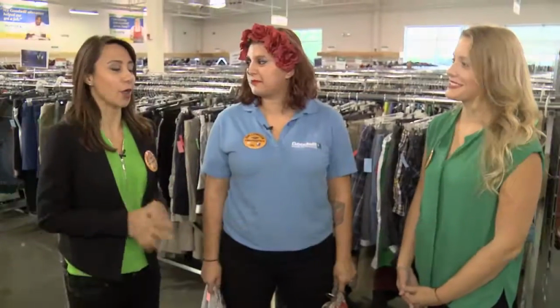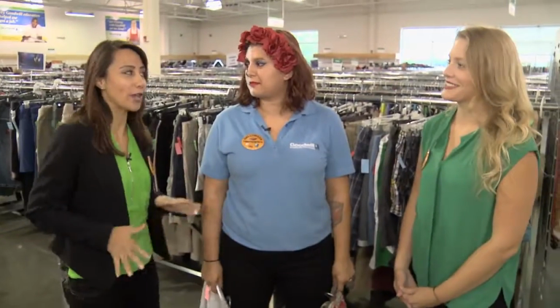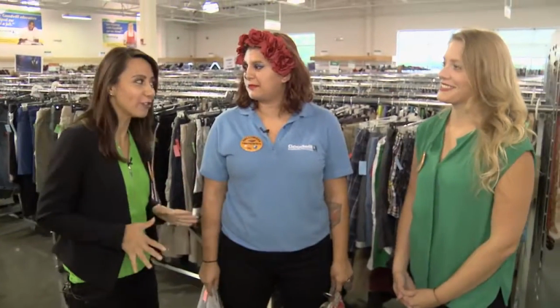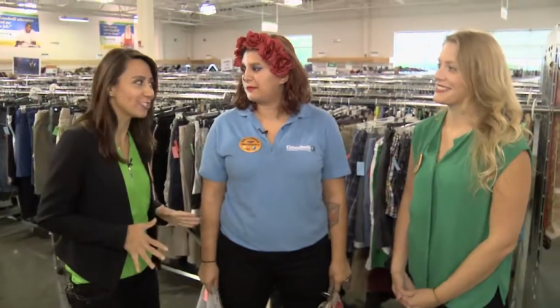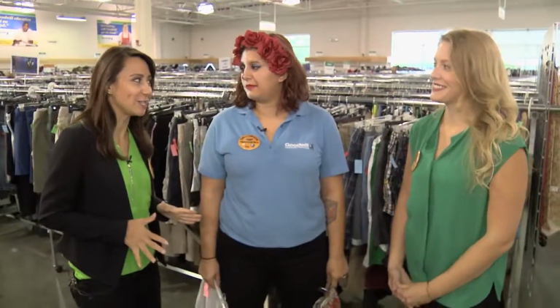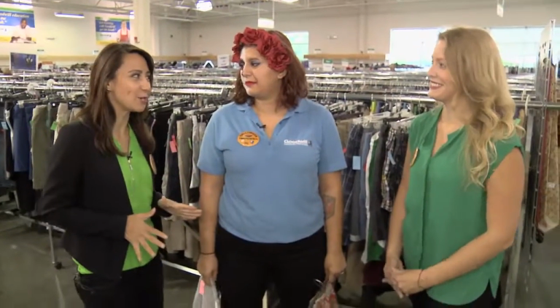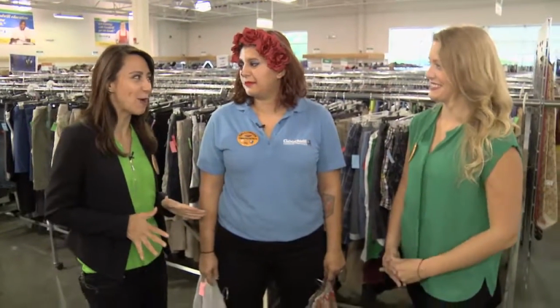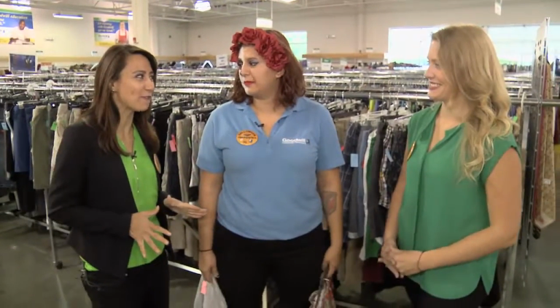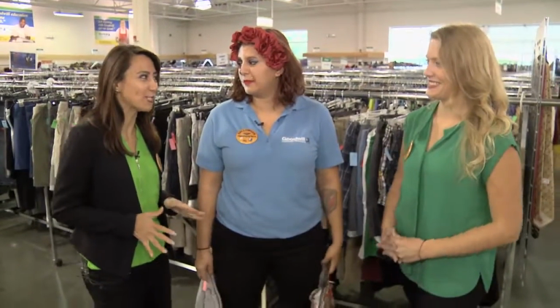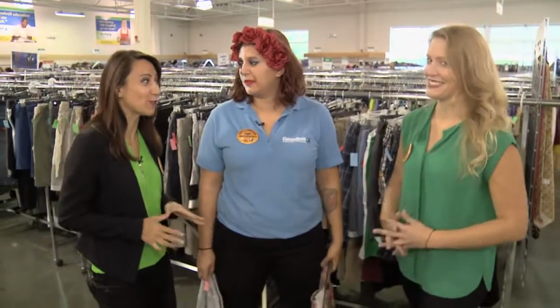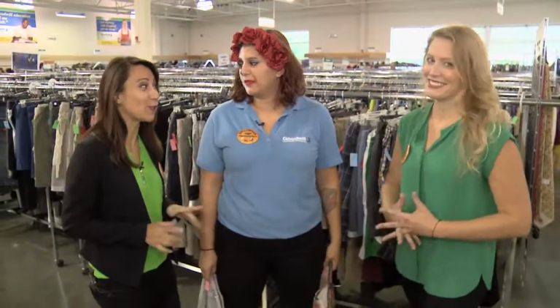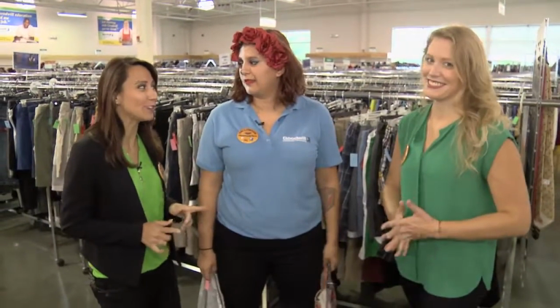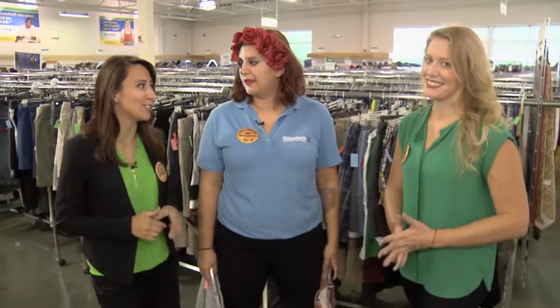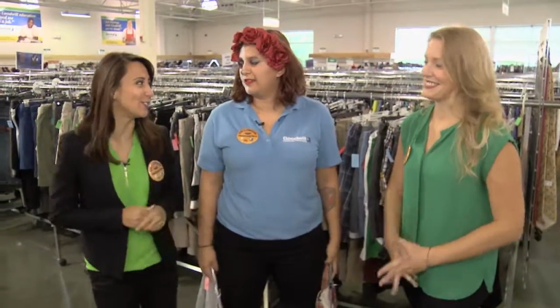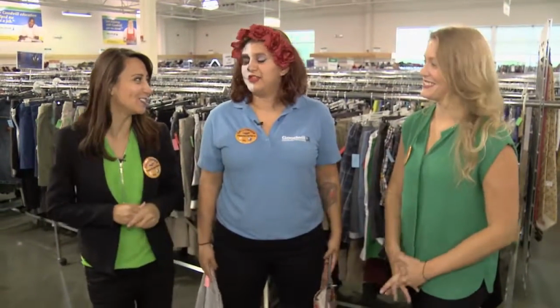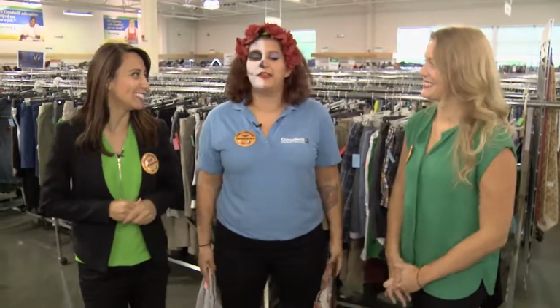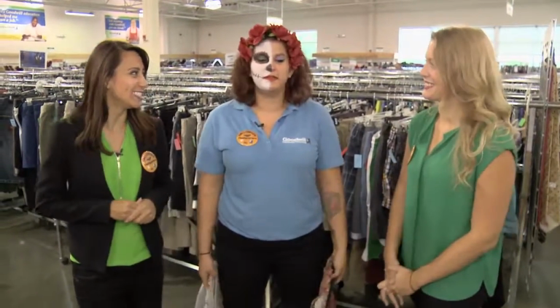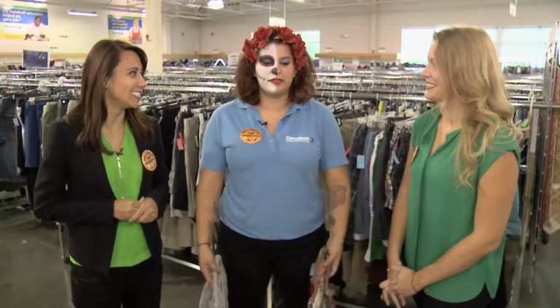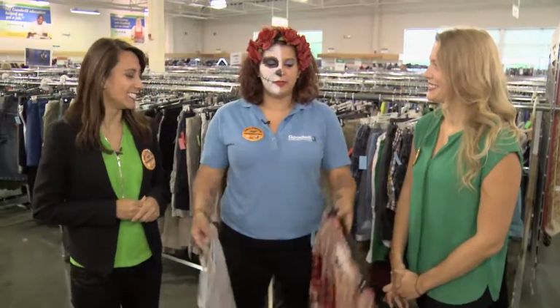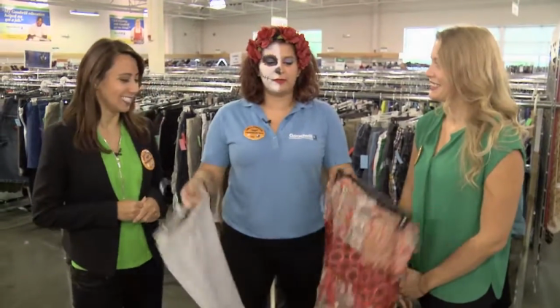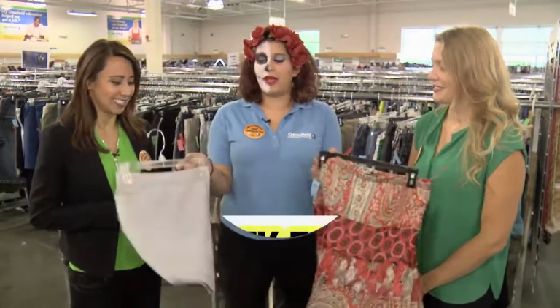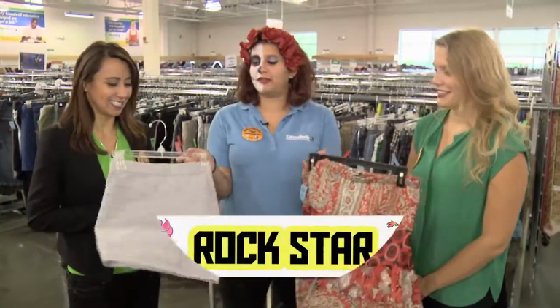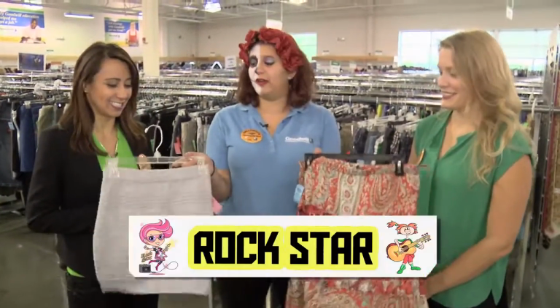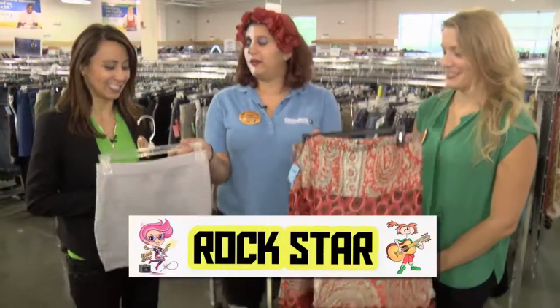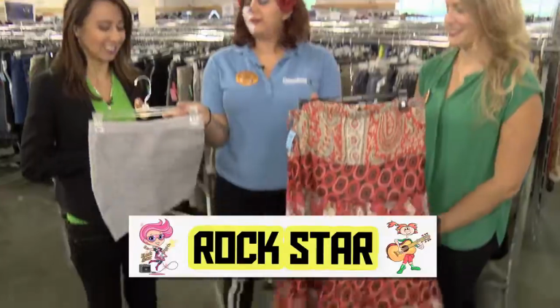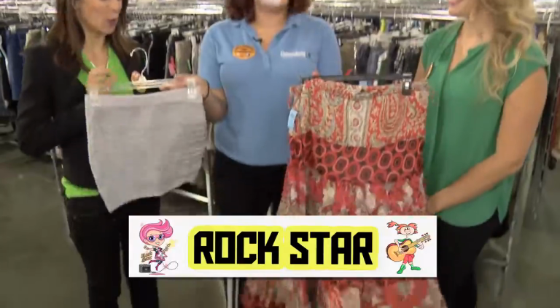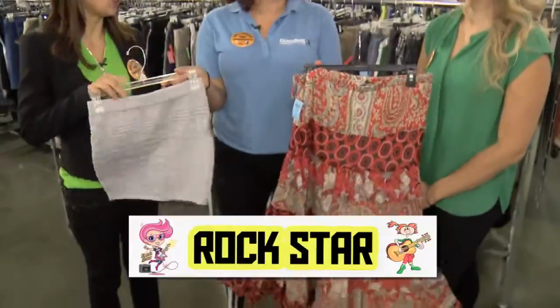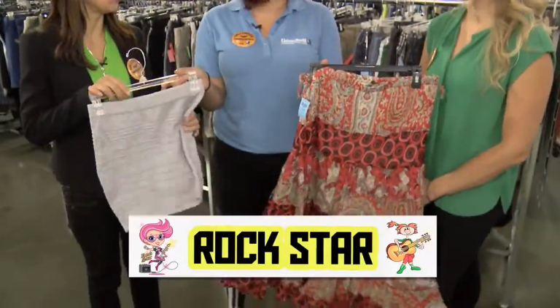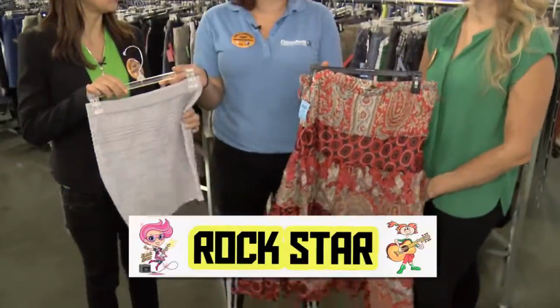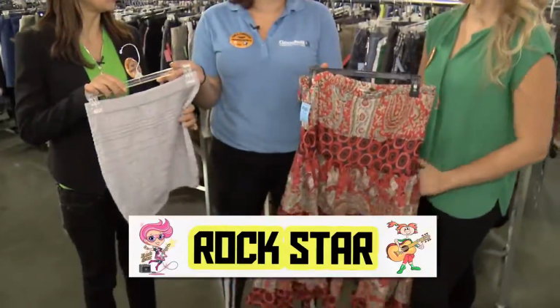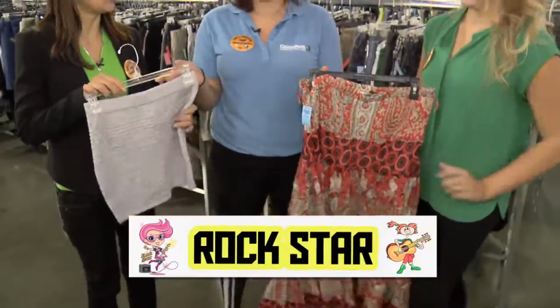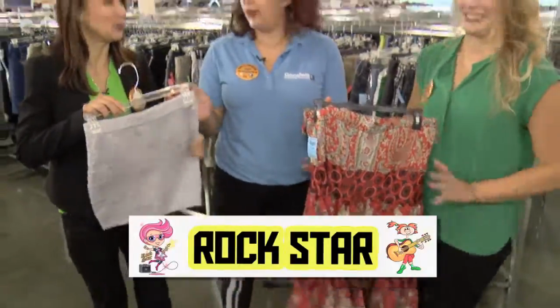Okay Christina, what do you have for us for round two? Challenge number two is Rock Star. Ready, set, go!